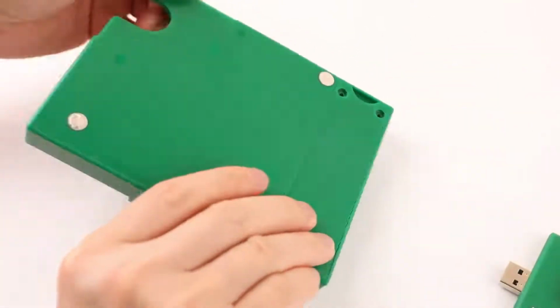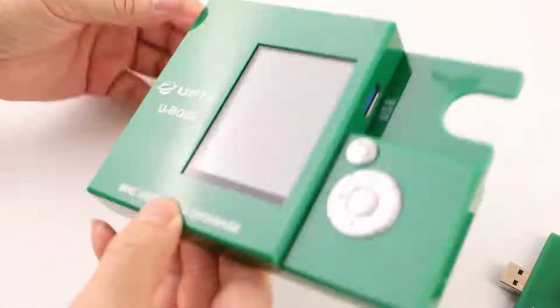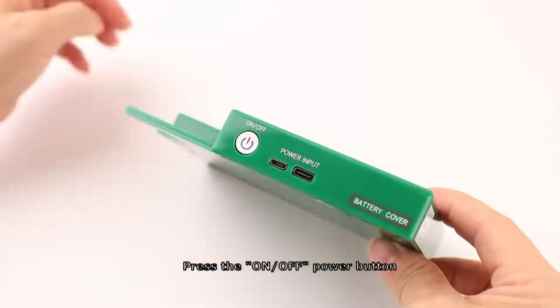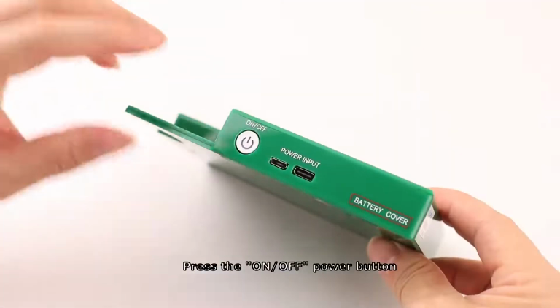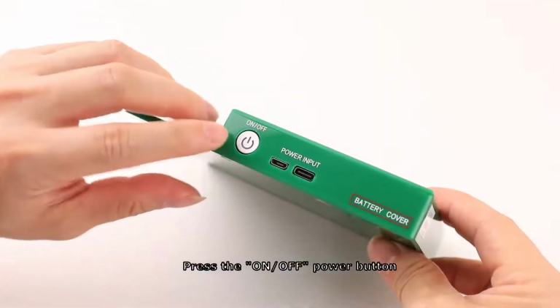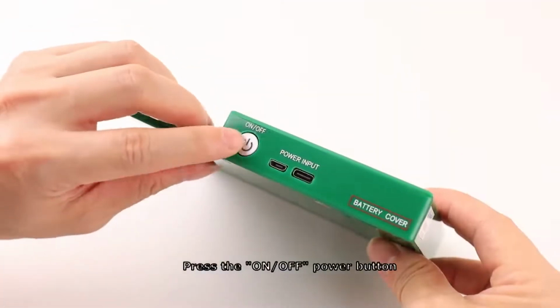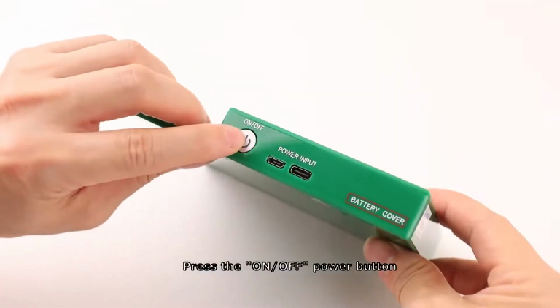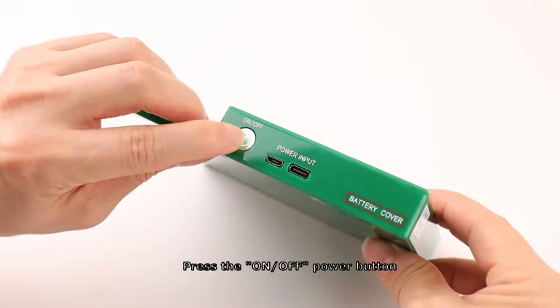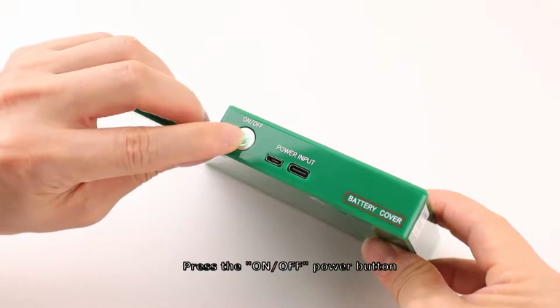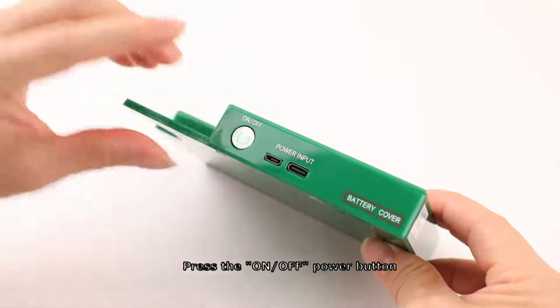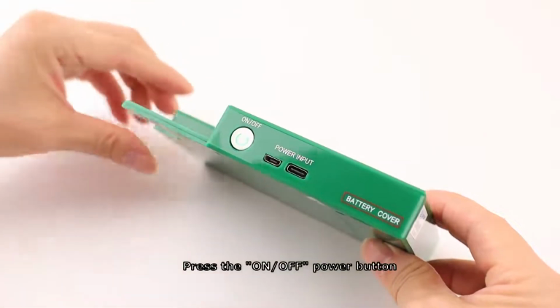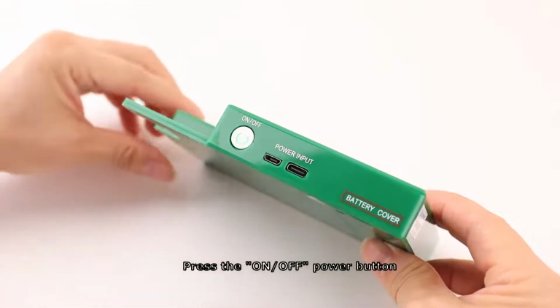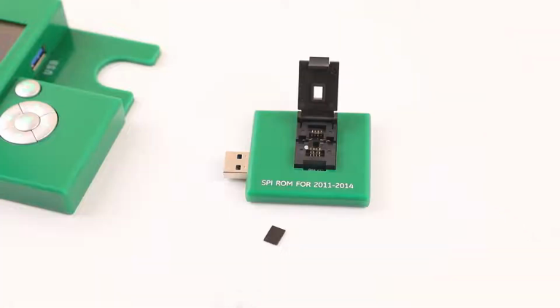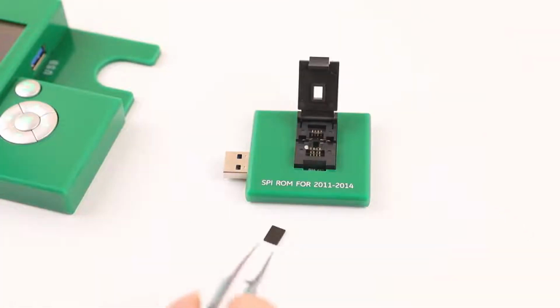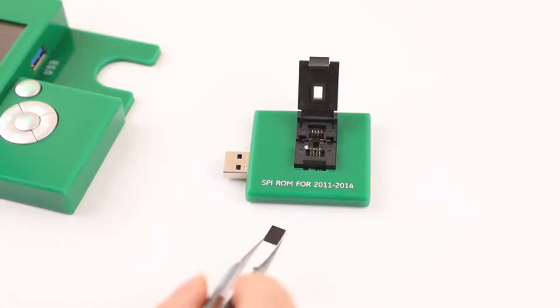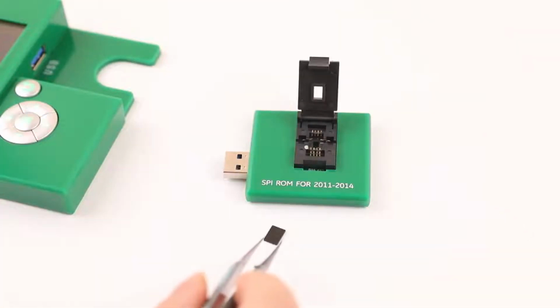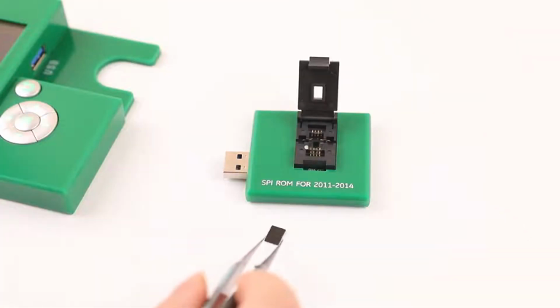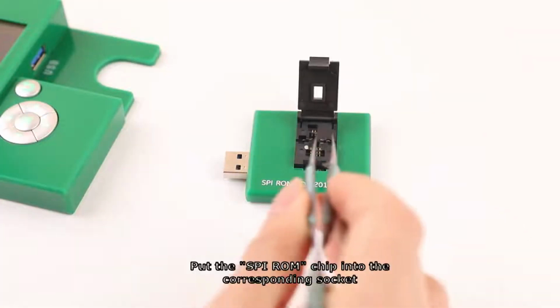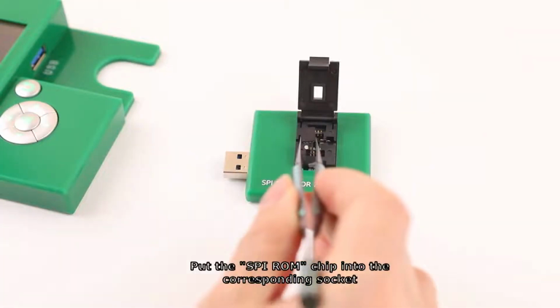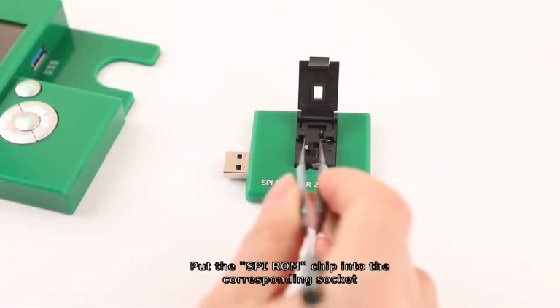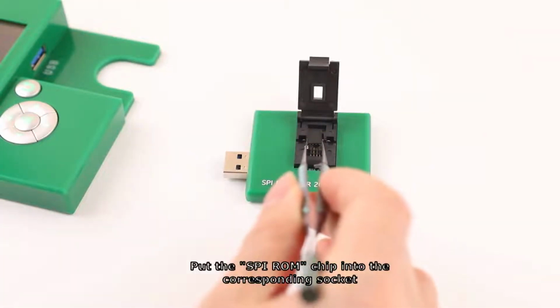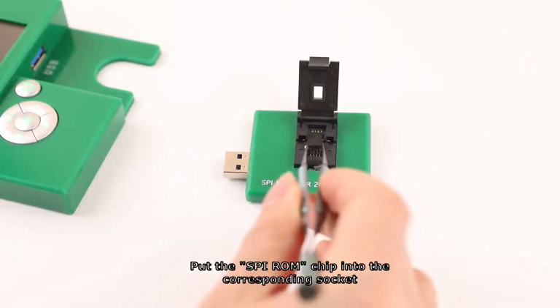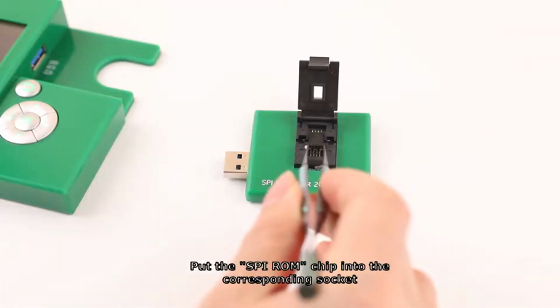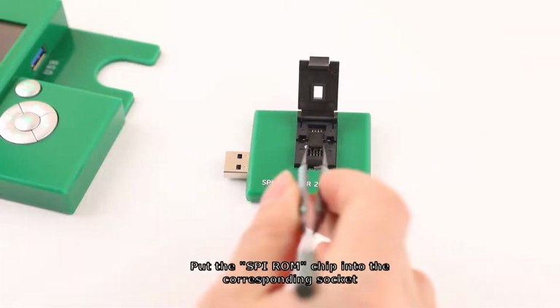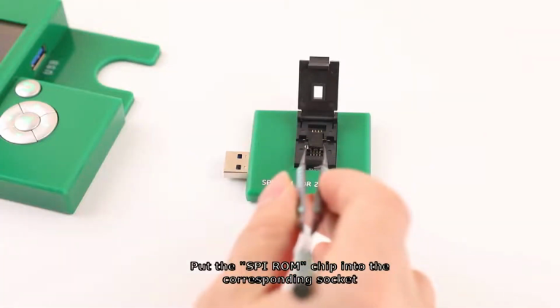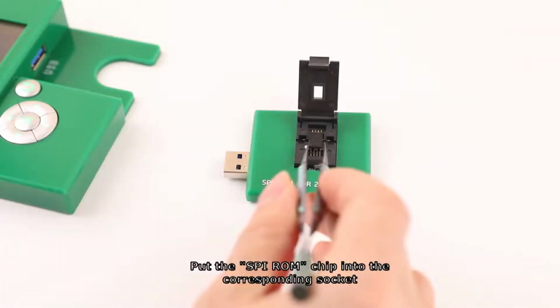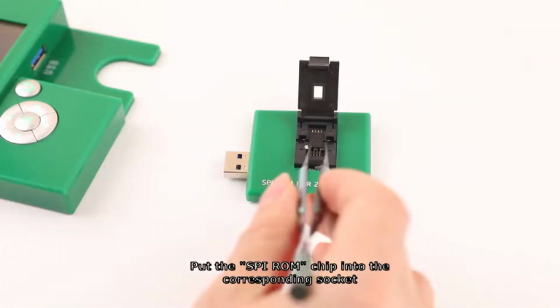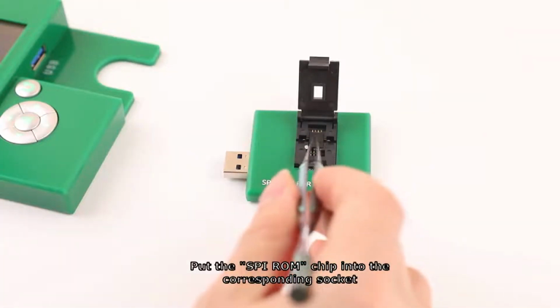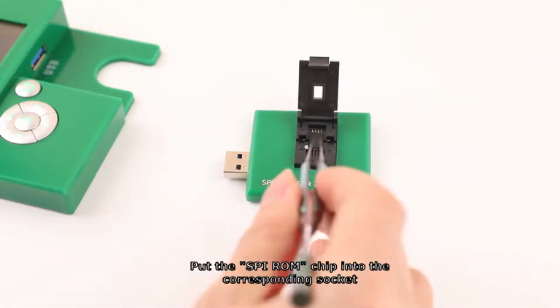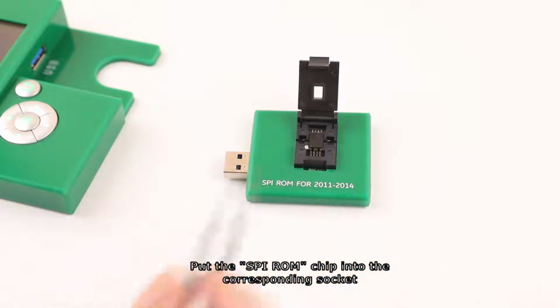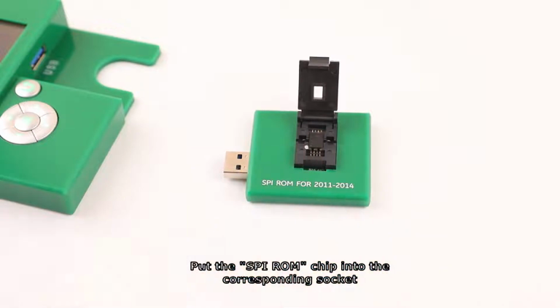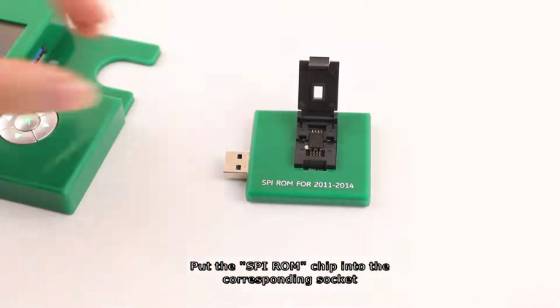Press the ON/OFF power button, then put the SVI-ROM chip into the corresponding socket.